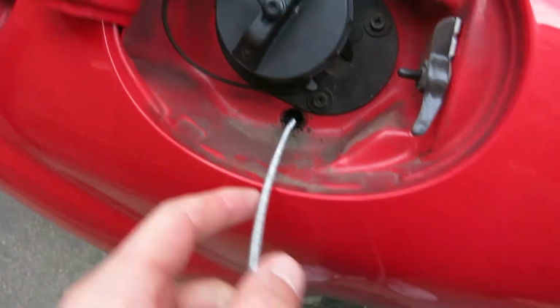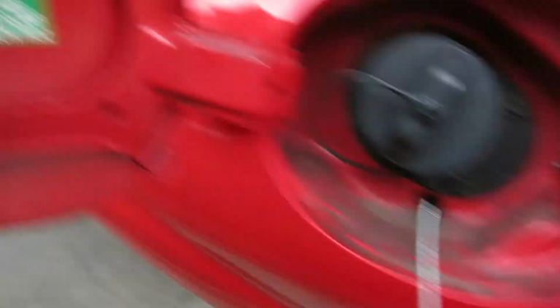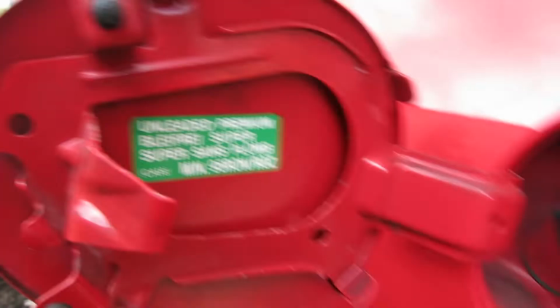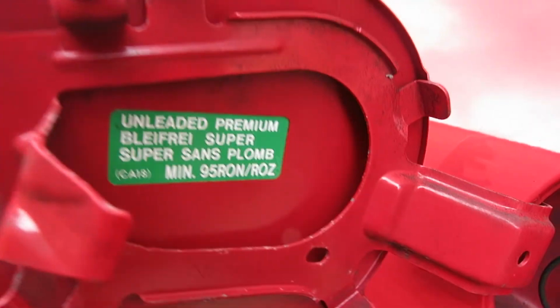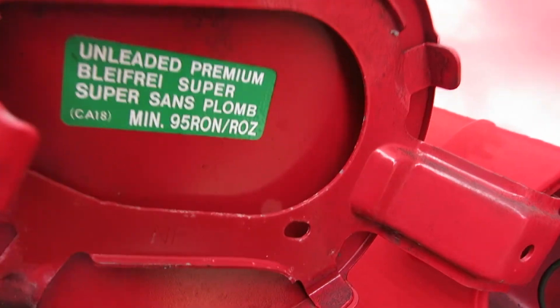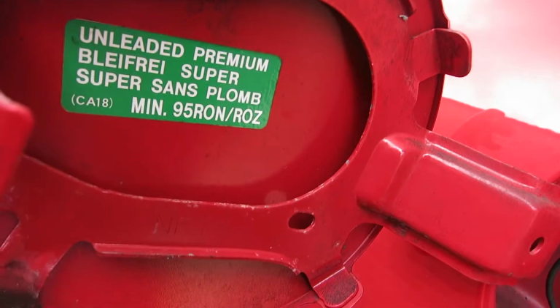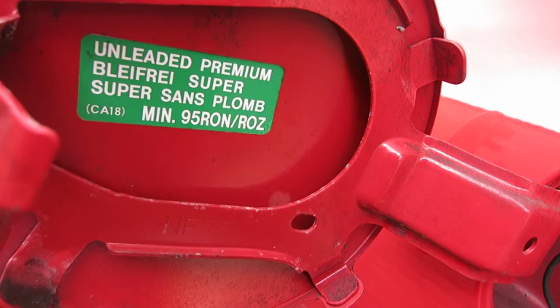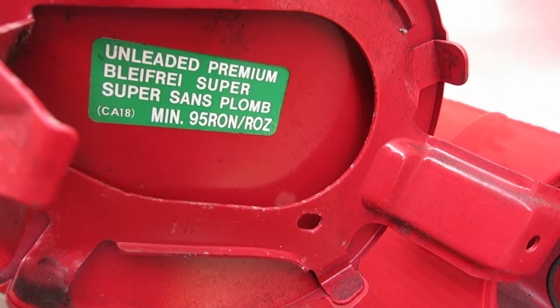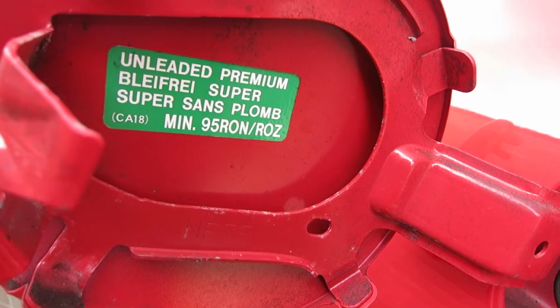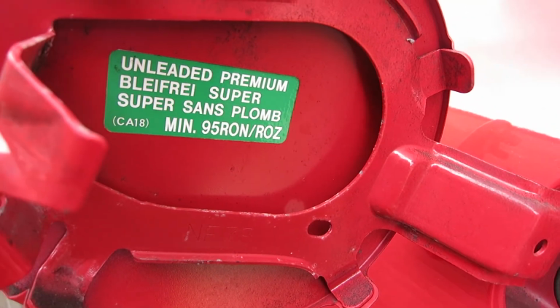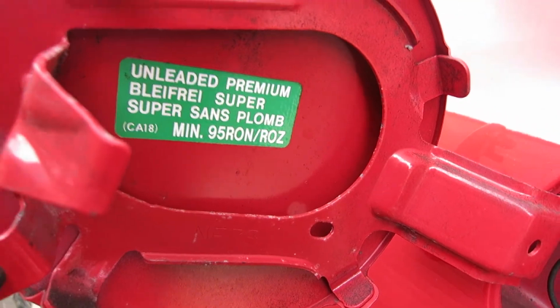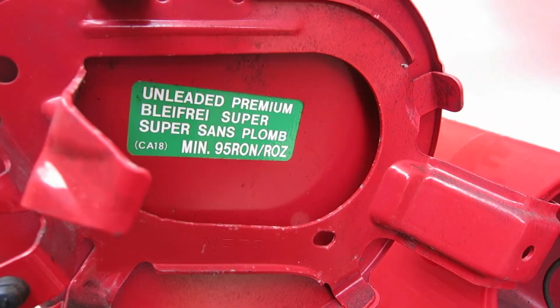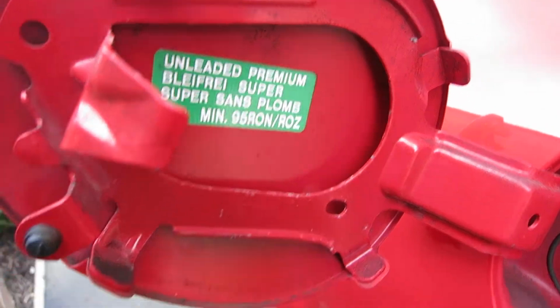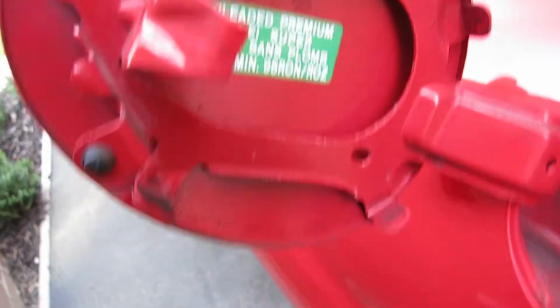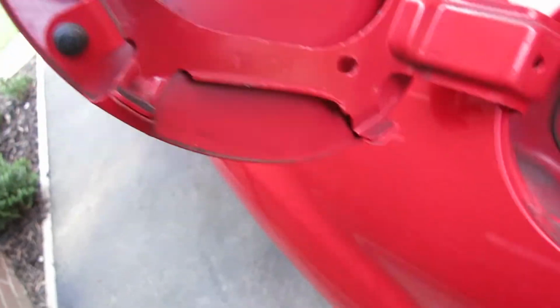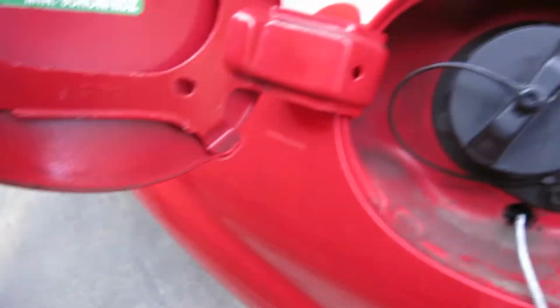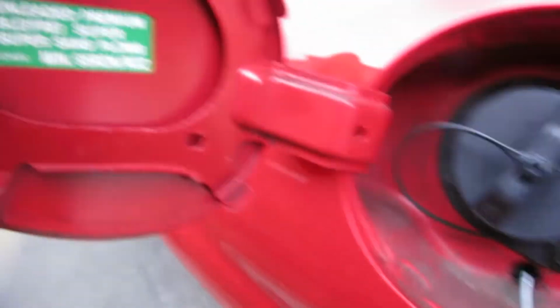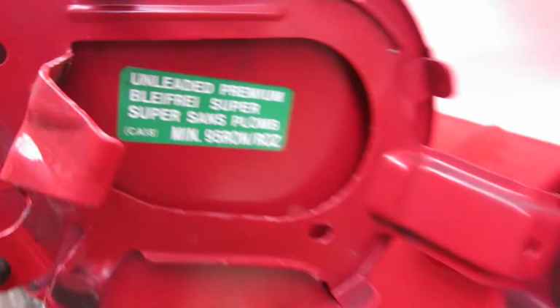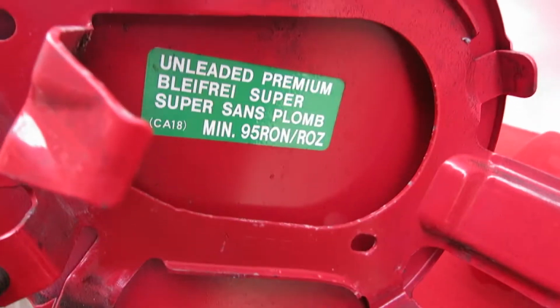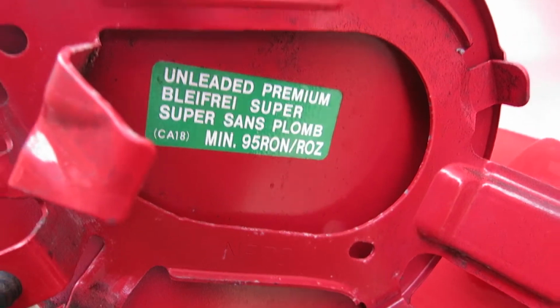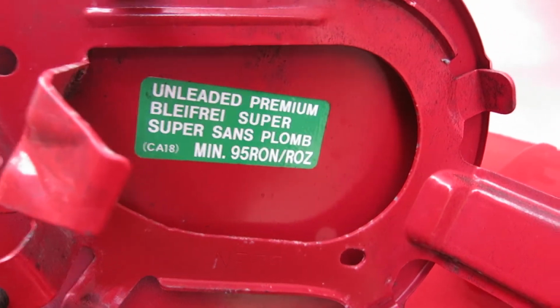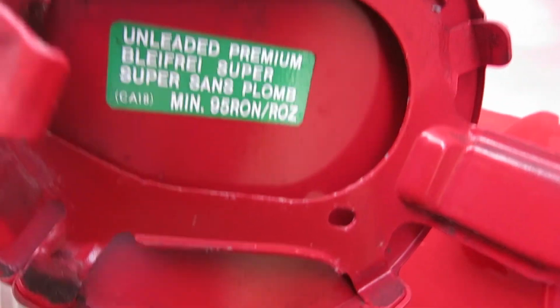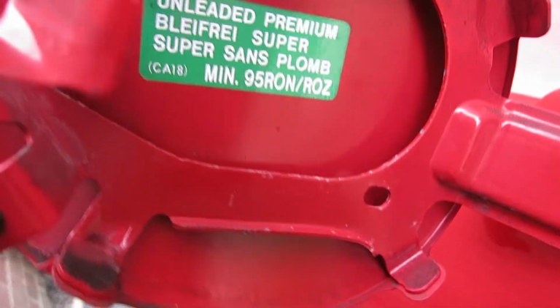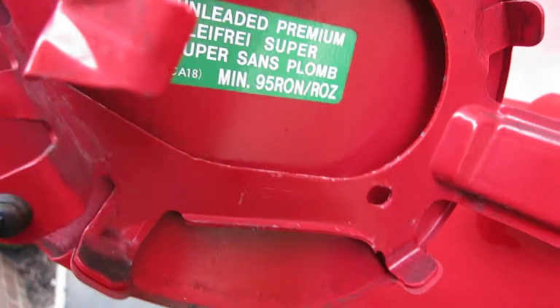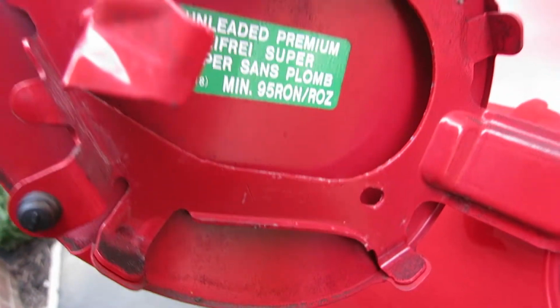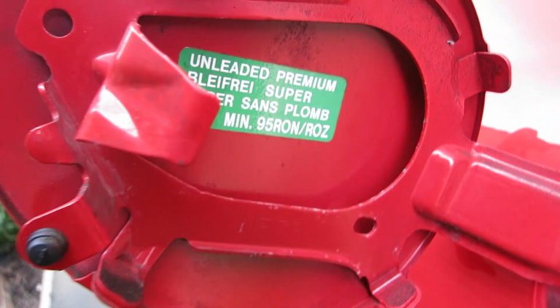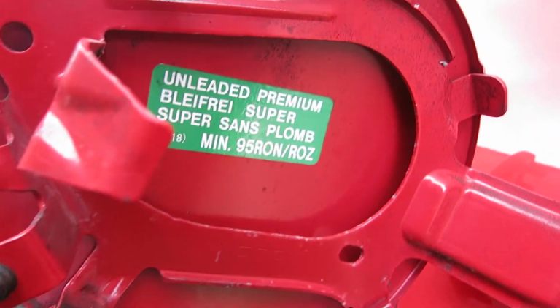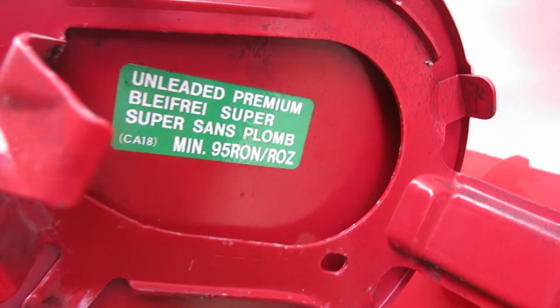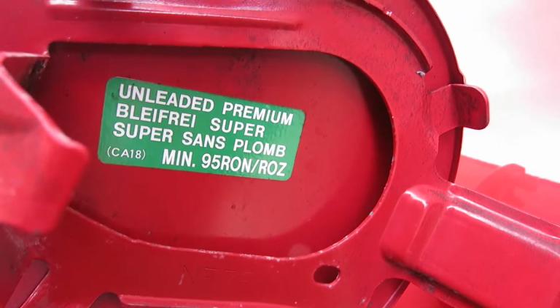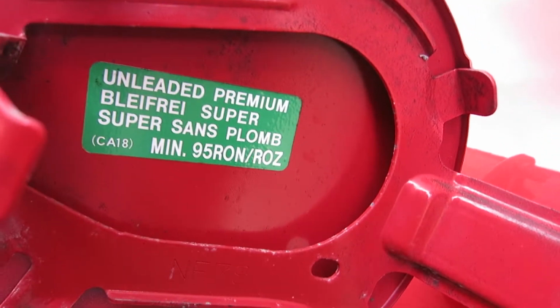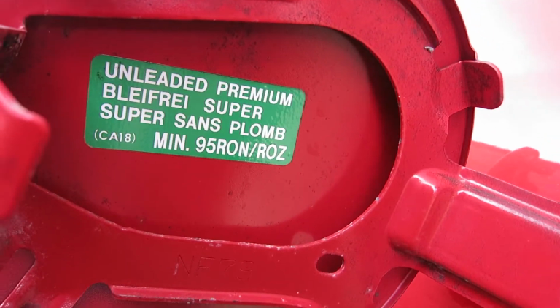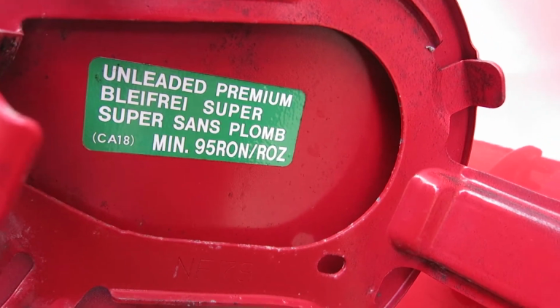This car actually requires a minimum of 95 RON fuel — you can't run it on less than that. Which is lucky because here in the UK I believe everything is over 95 RON.